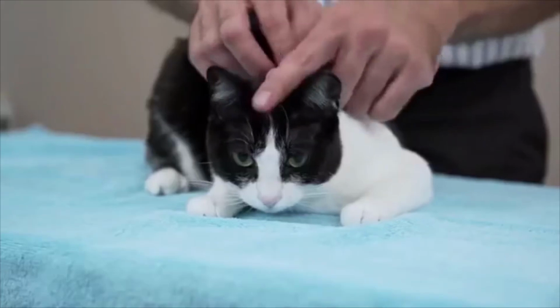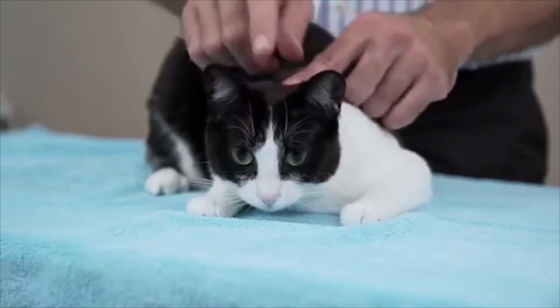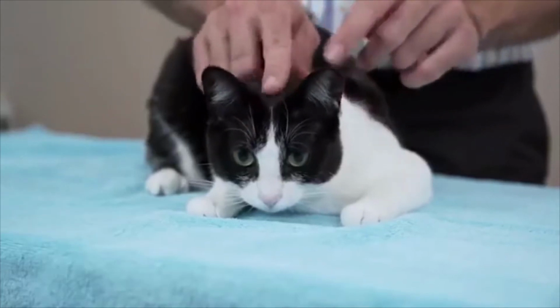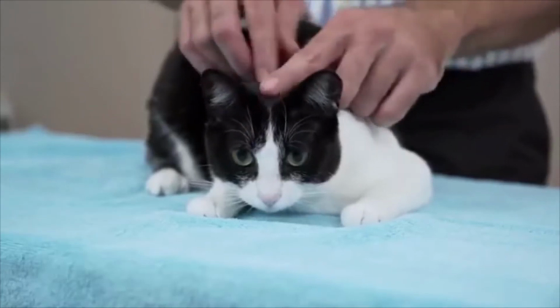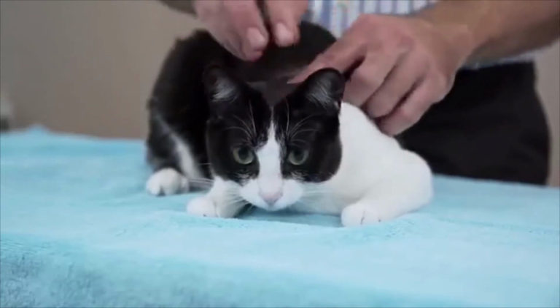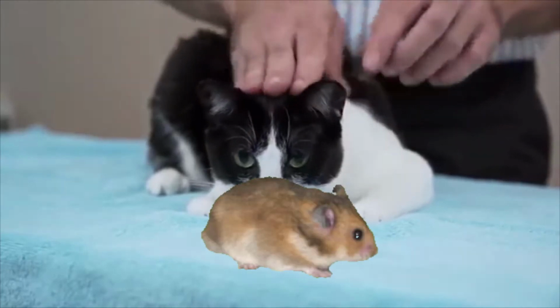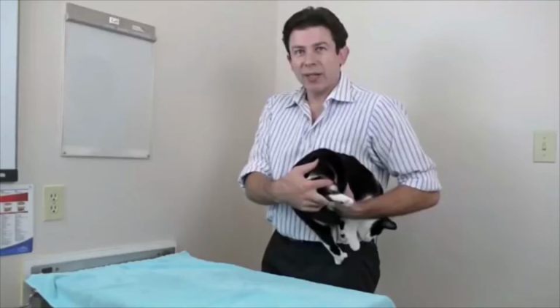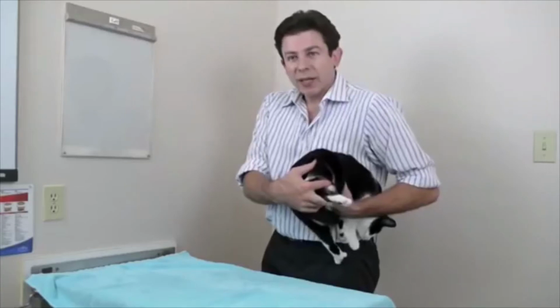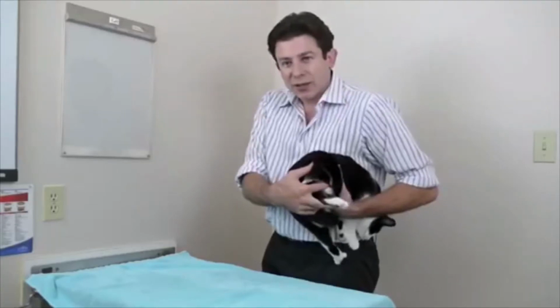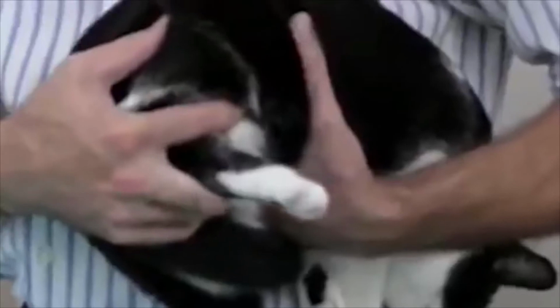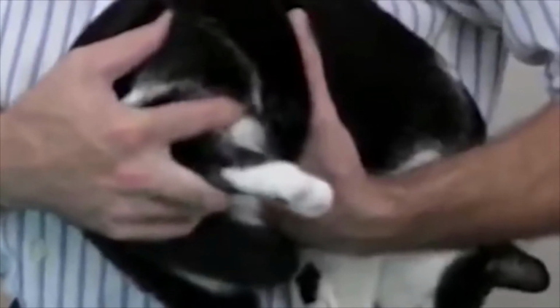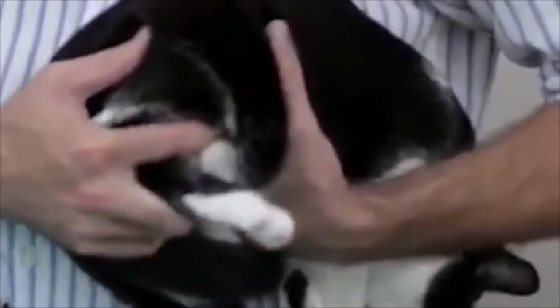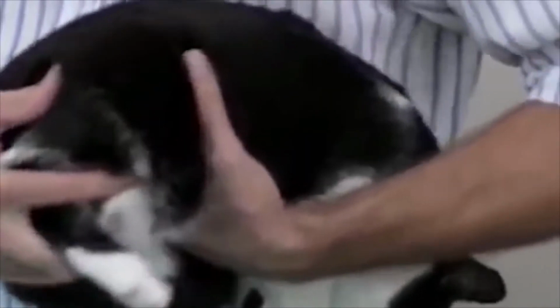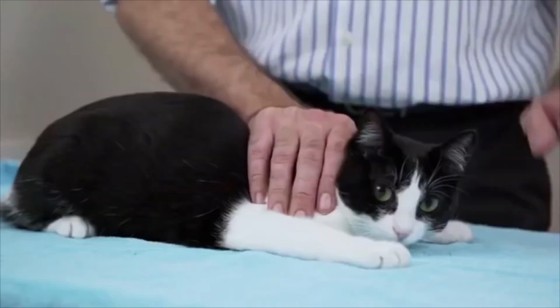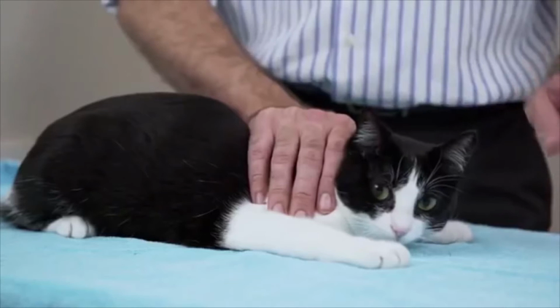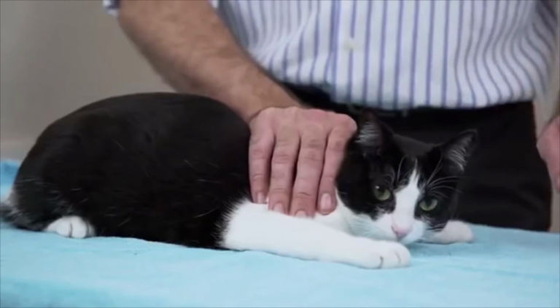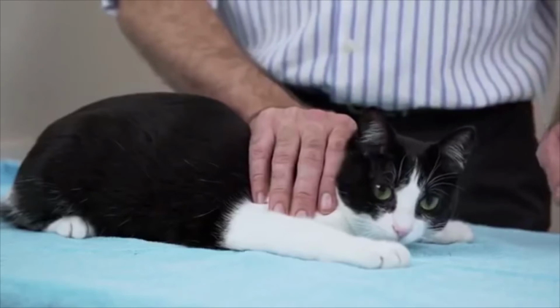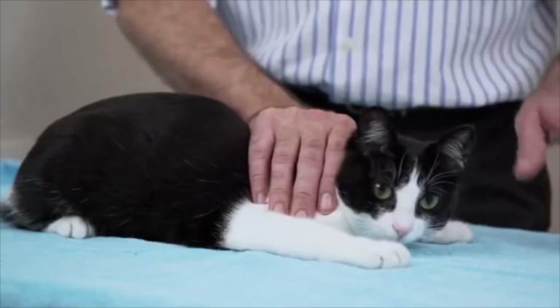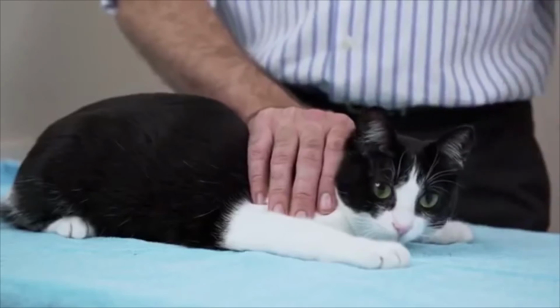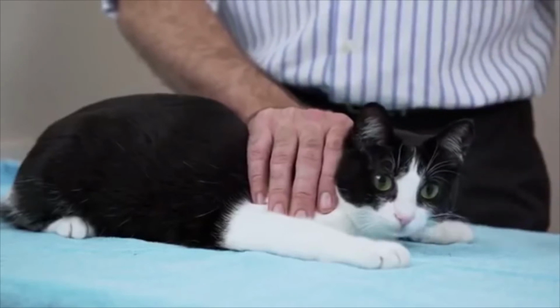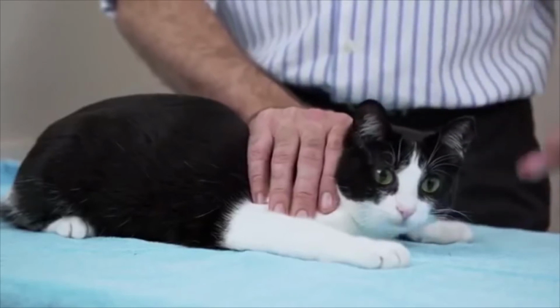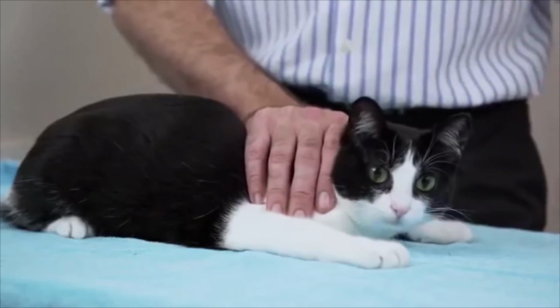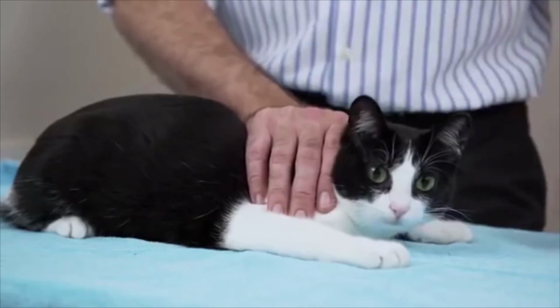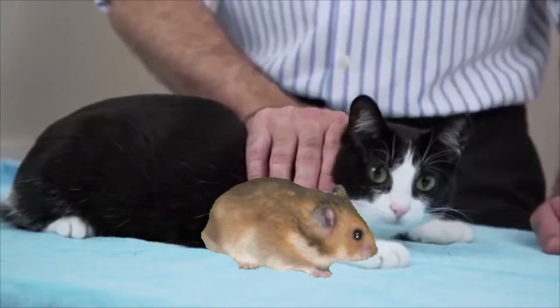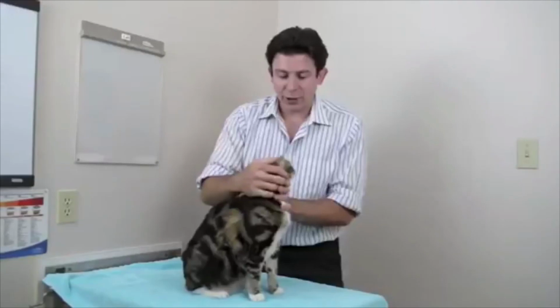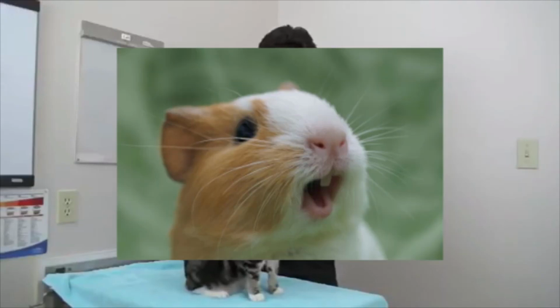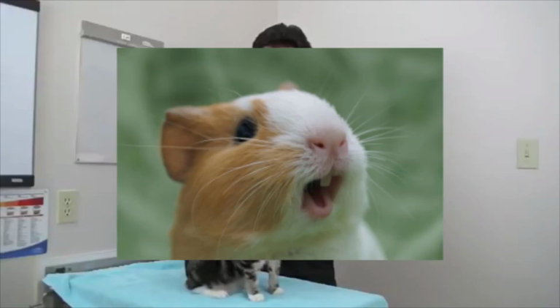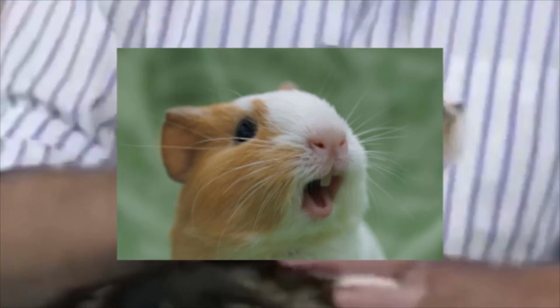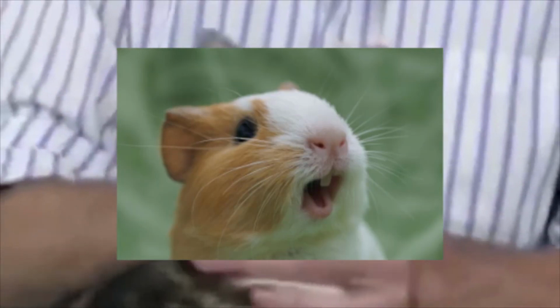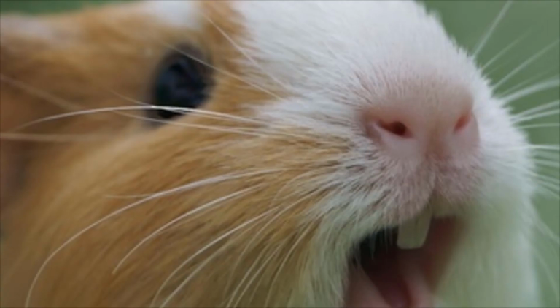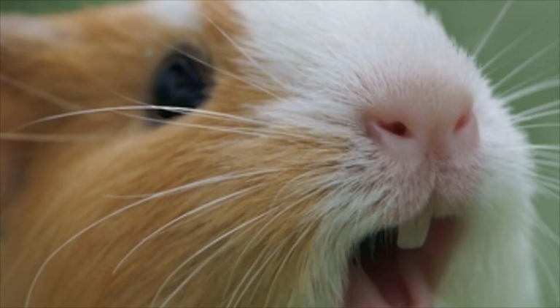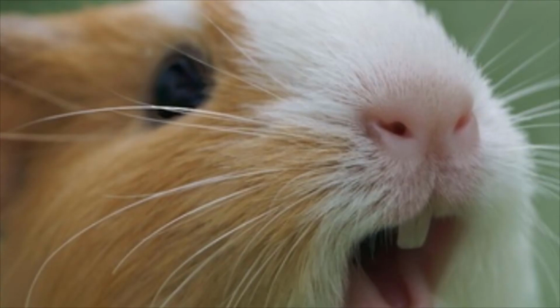You don't have to worry about hurting a cat — just squish them against your body. And there we go. We just made friends with this wonderful little cat. Look at that face.